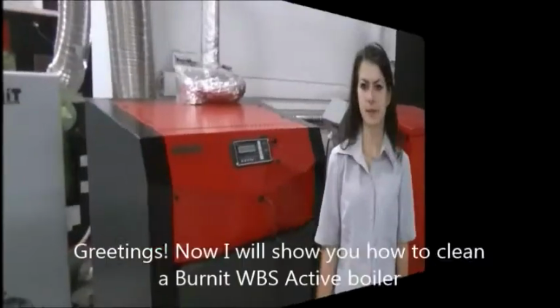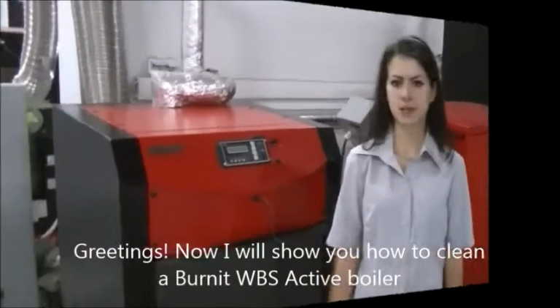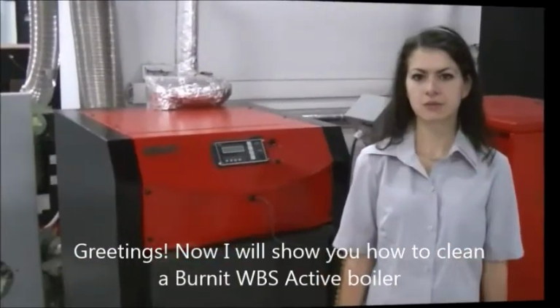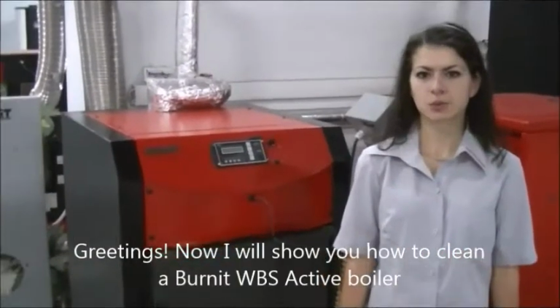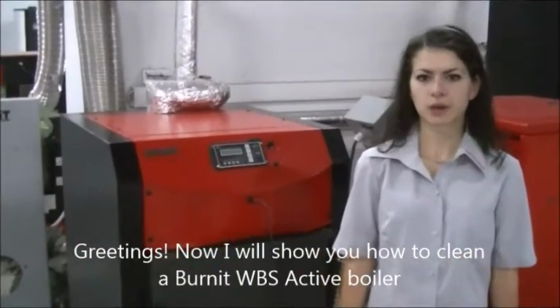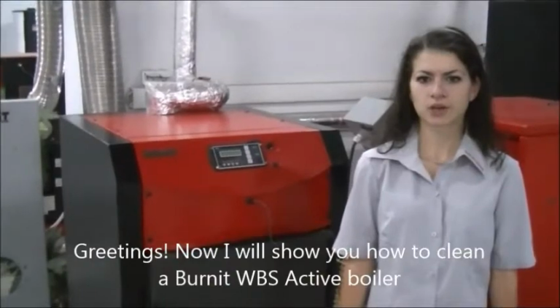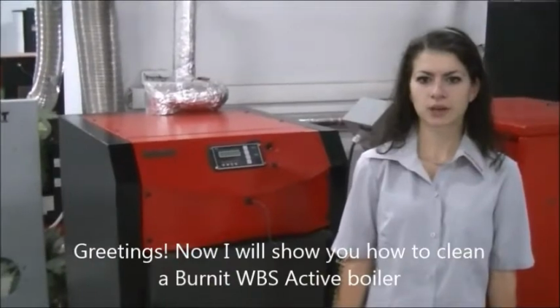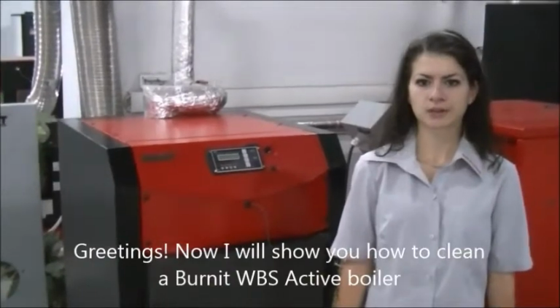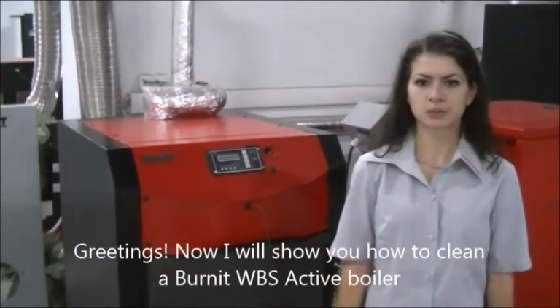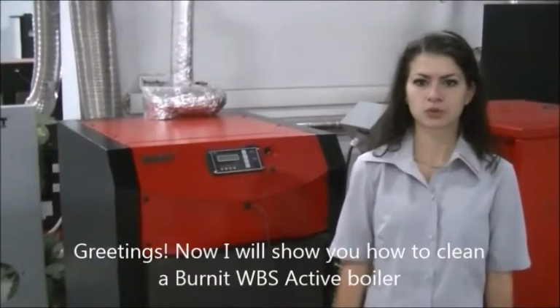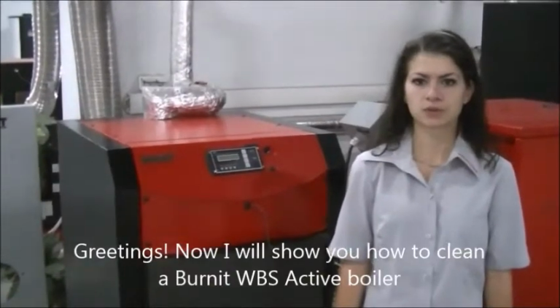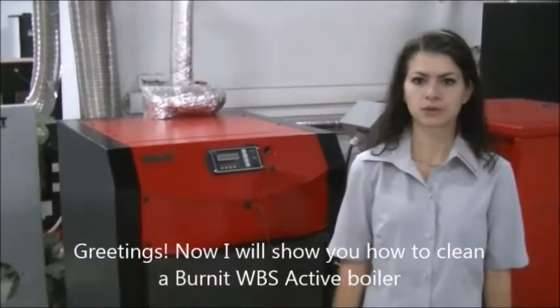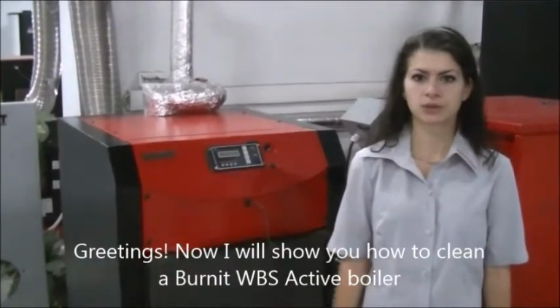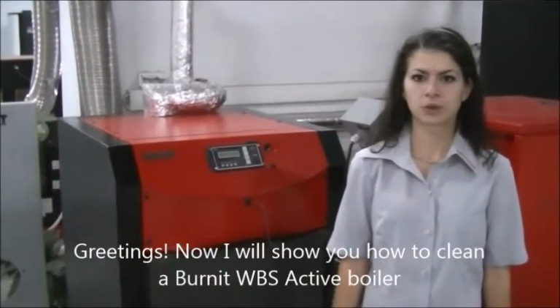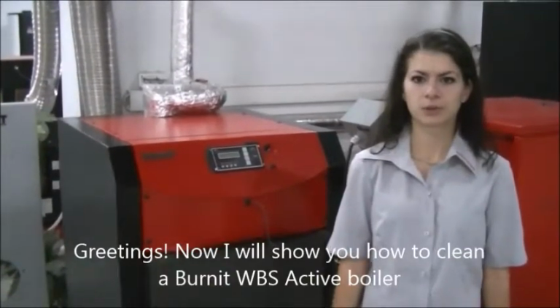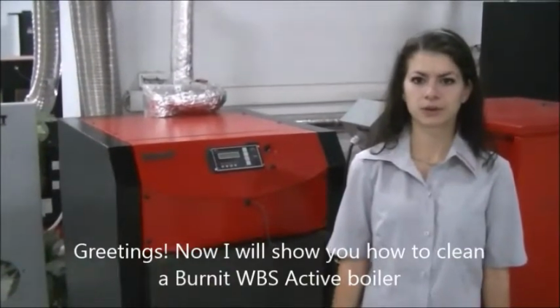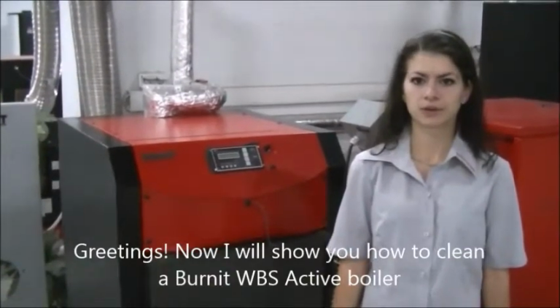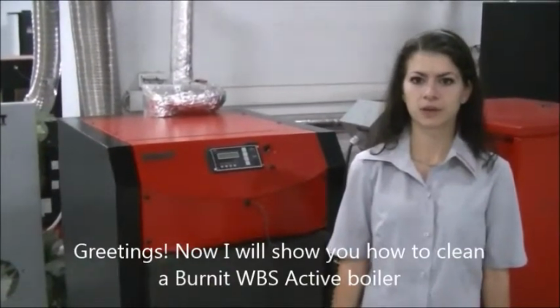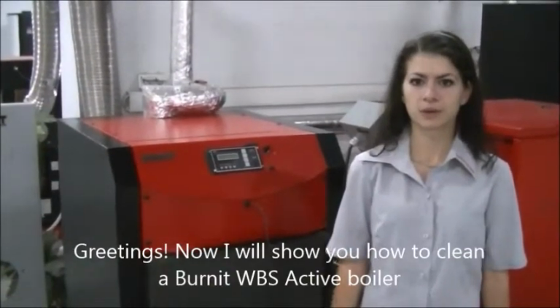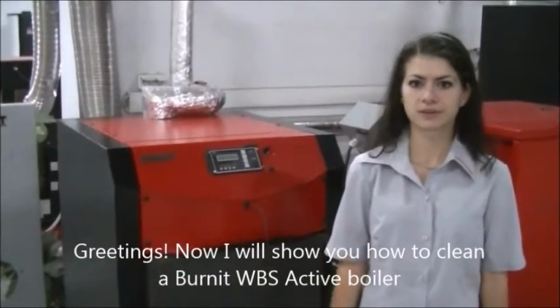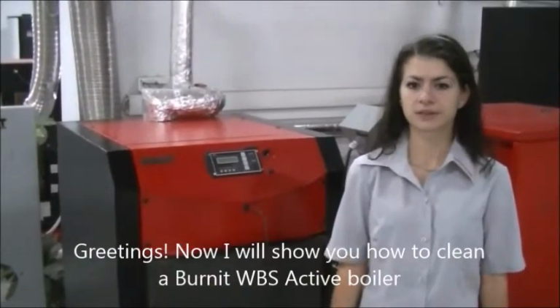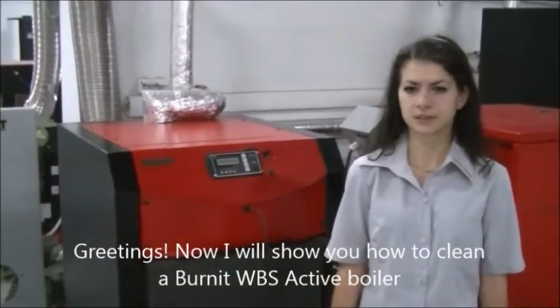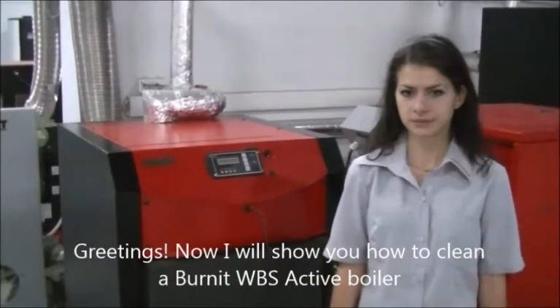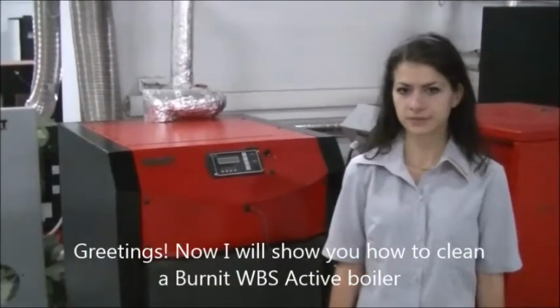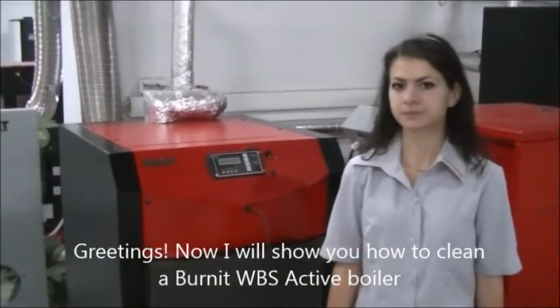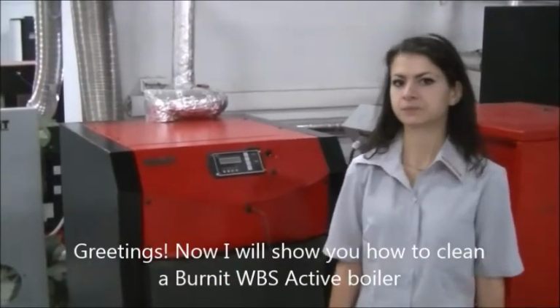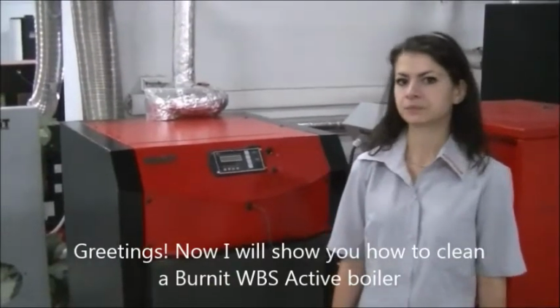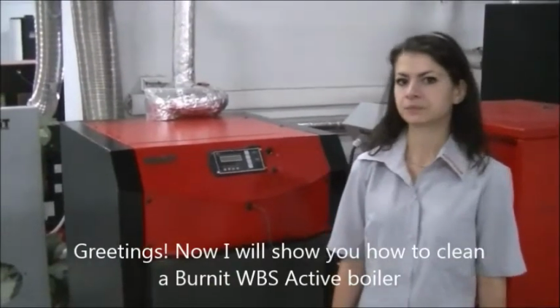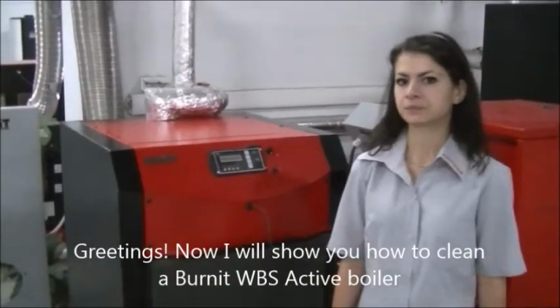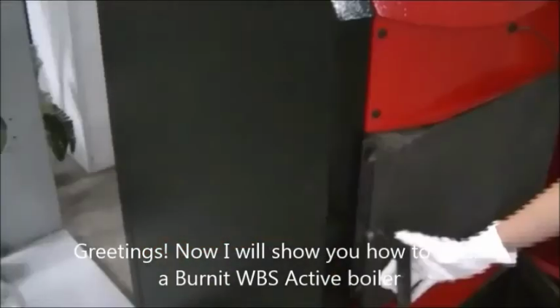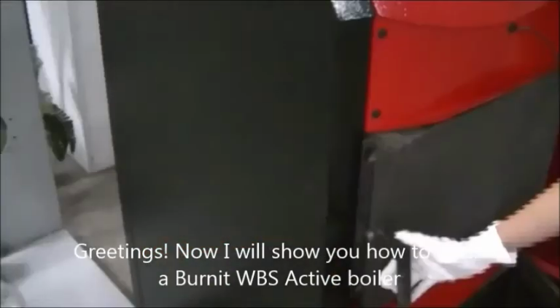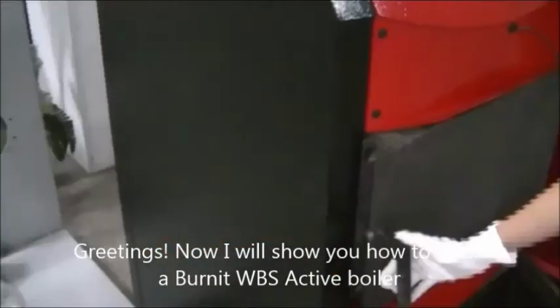Greetings! Now I will show you how to clean a Bernit VBS Active Boiler.